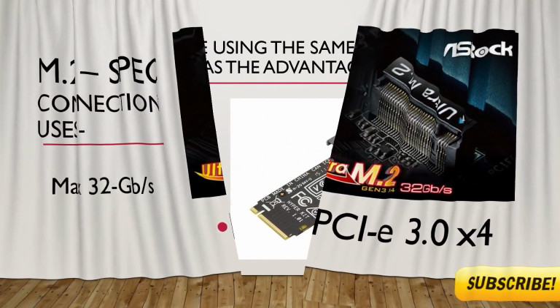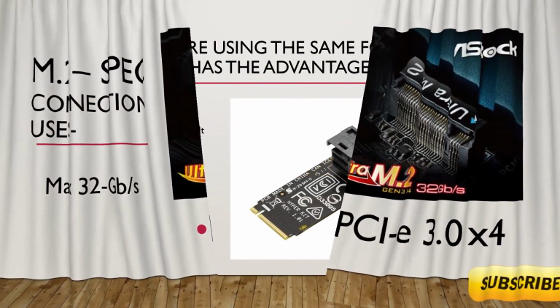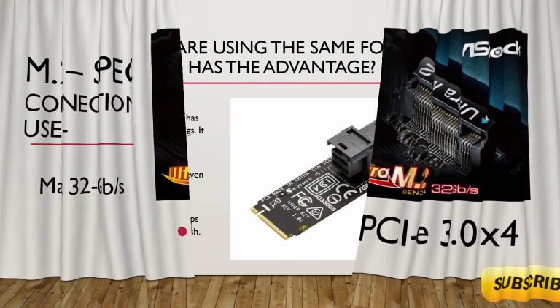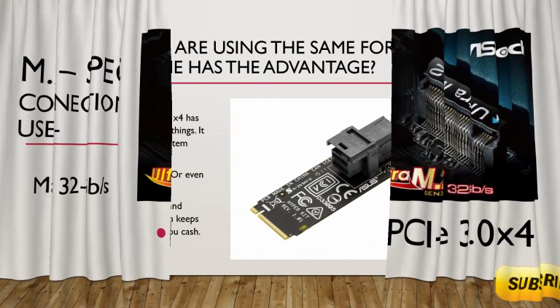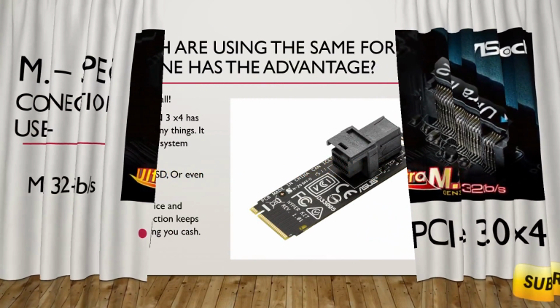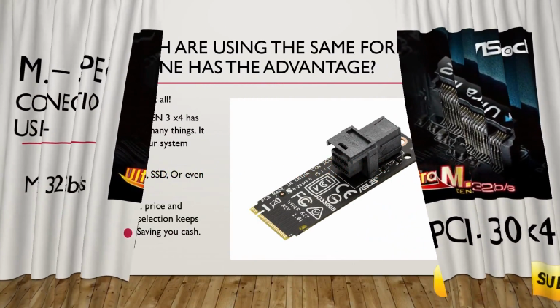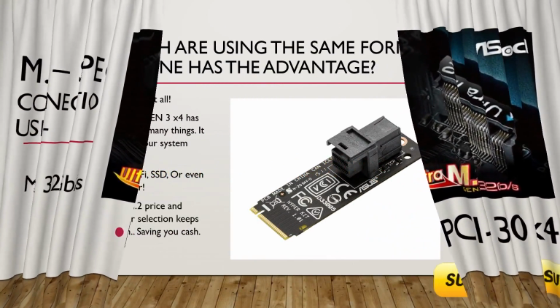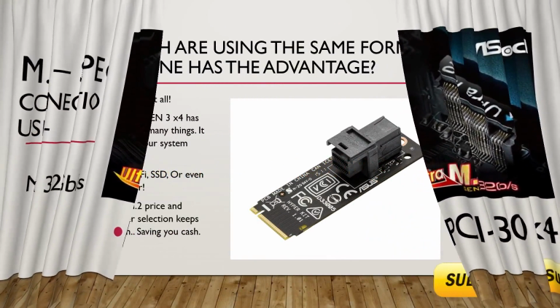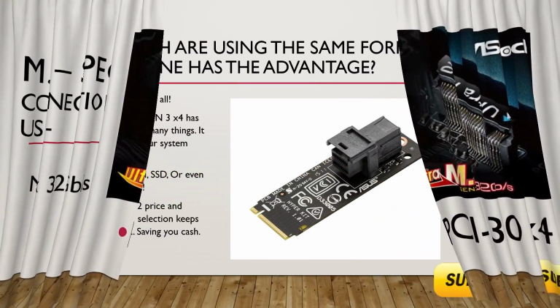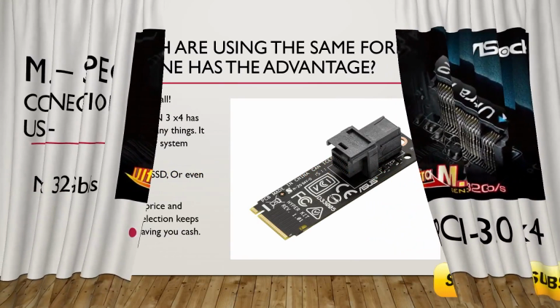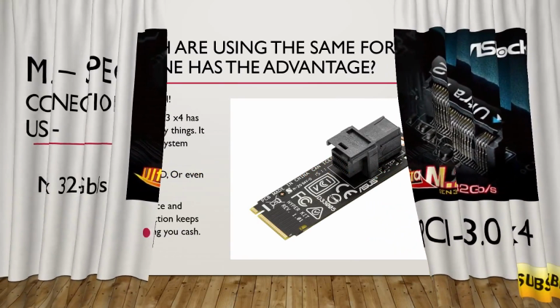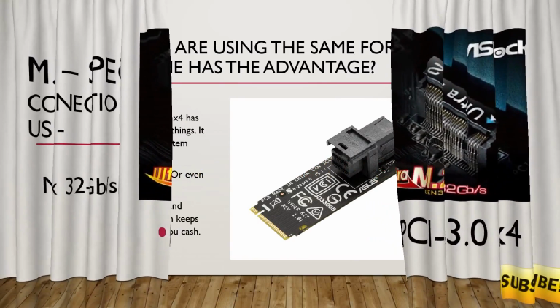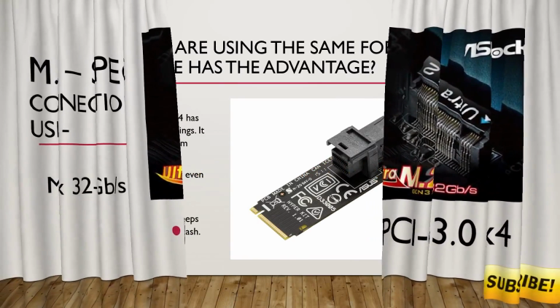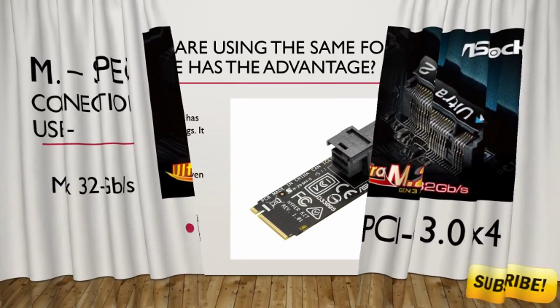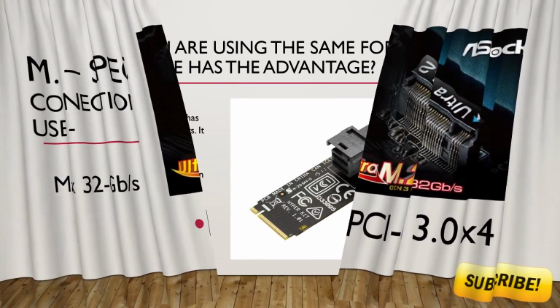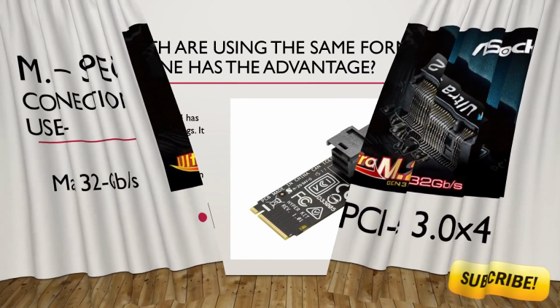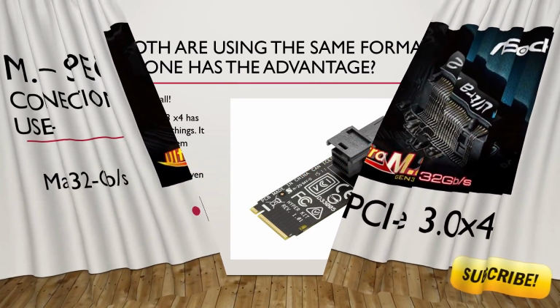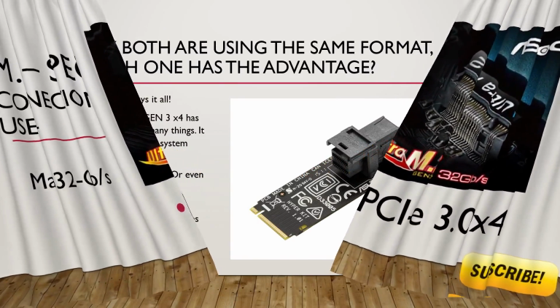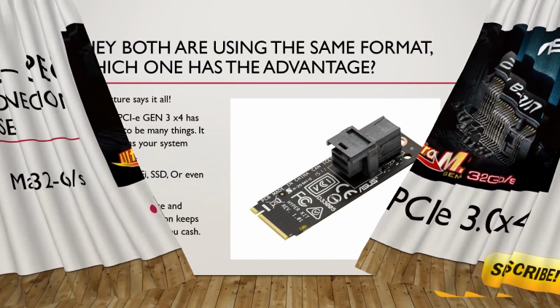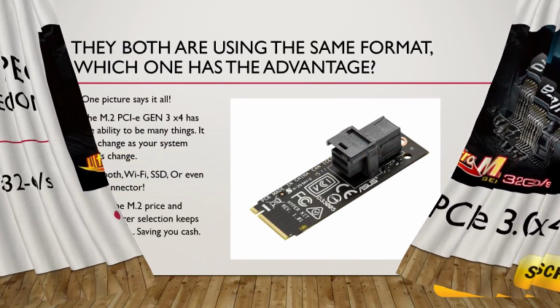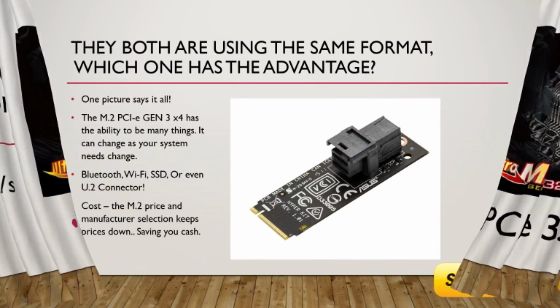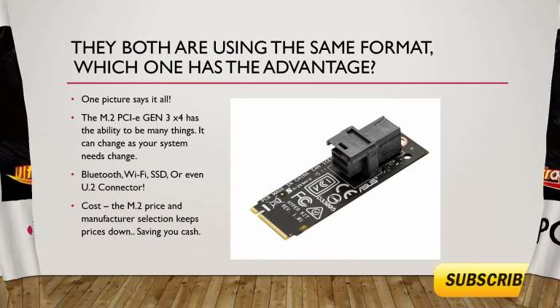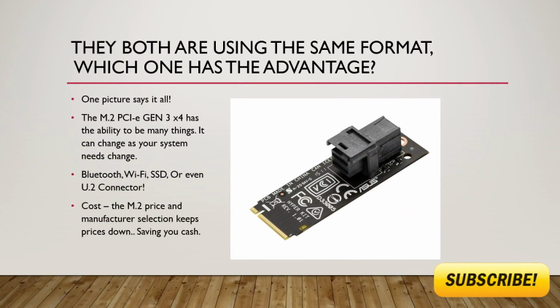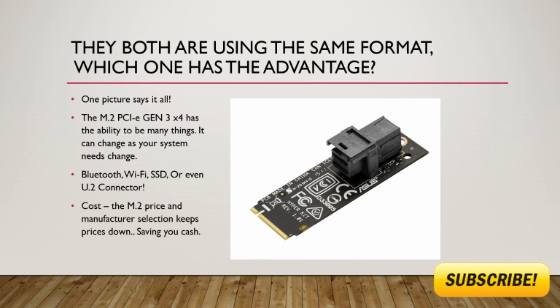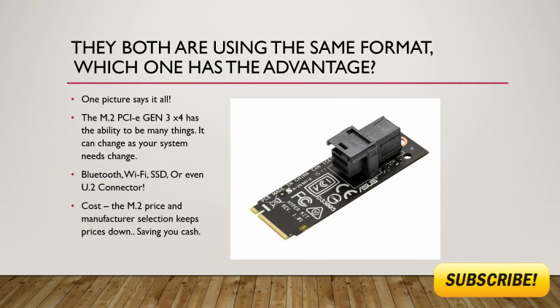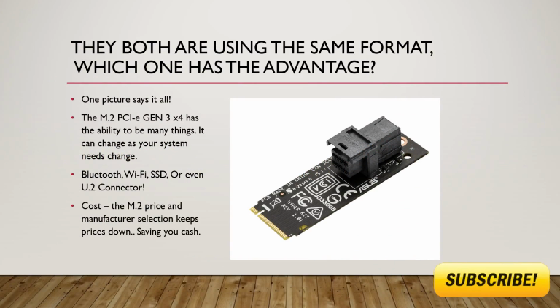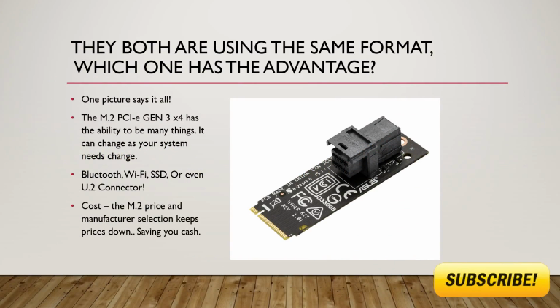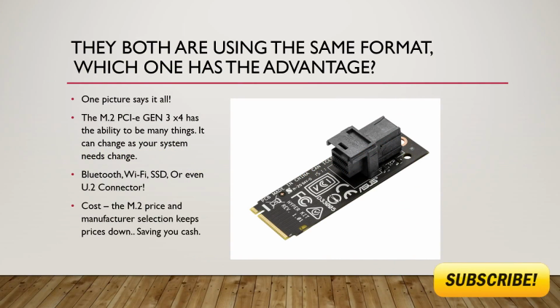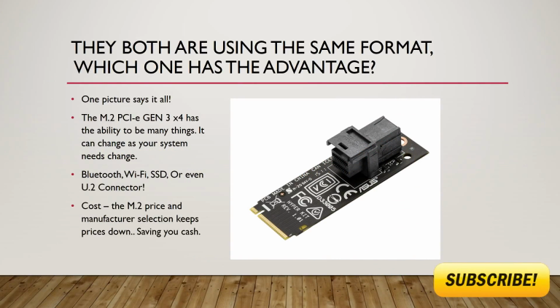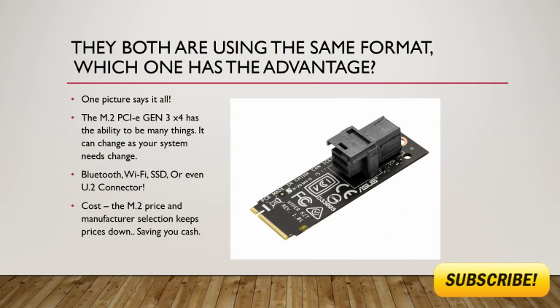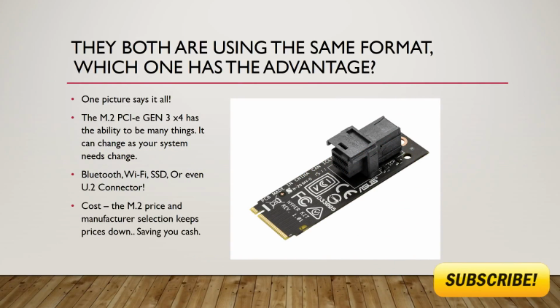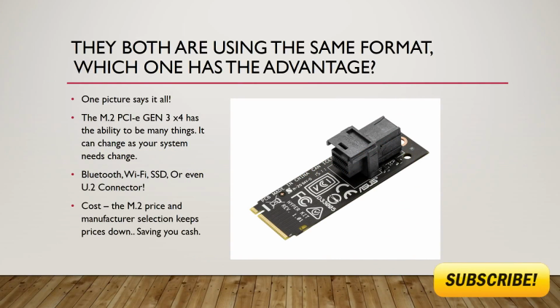So if they're the same speed and they use the same protocol, which one of them has the advantage?